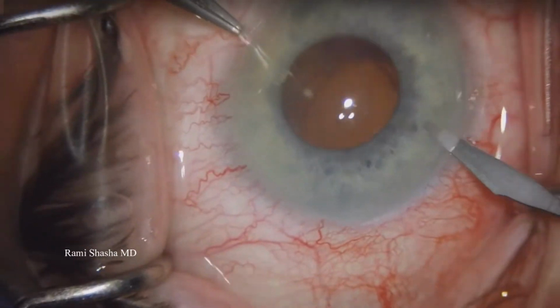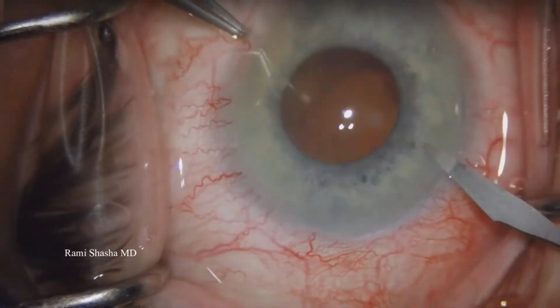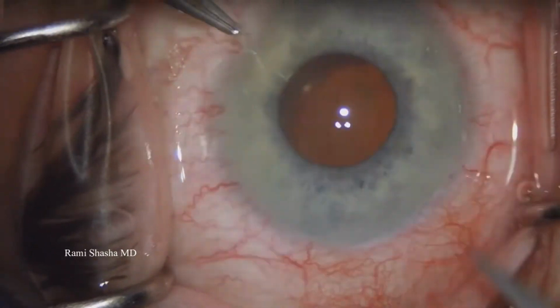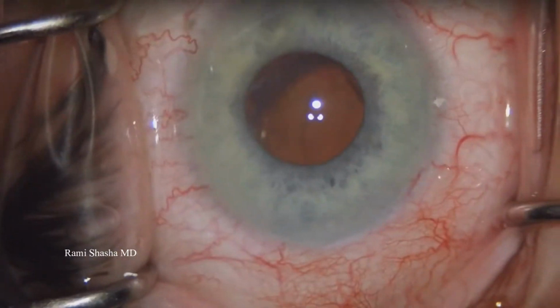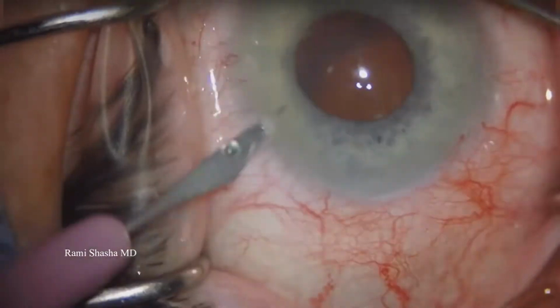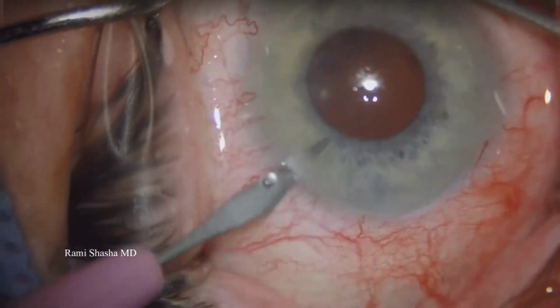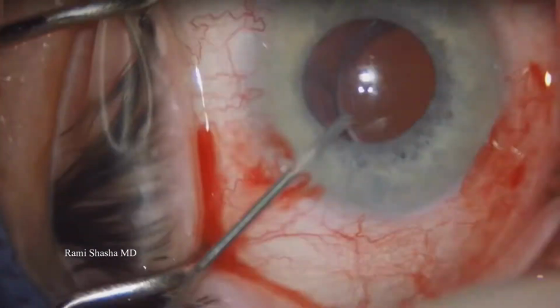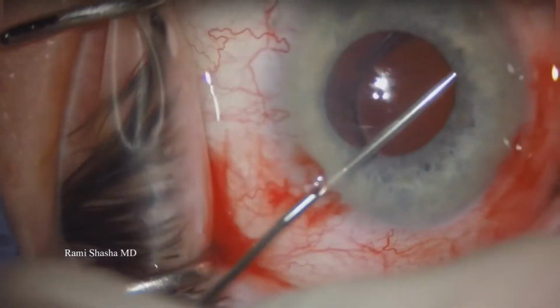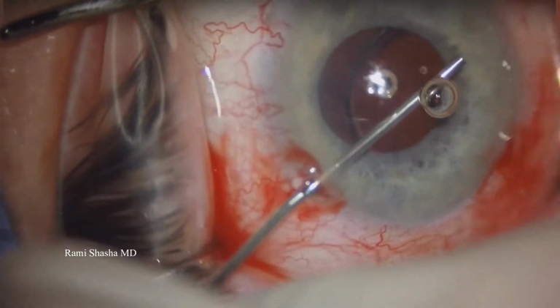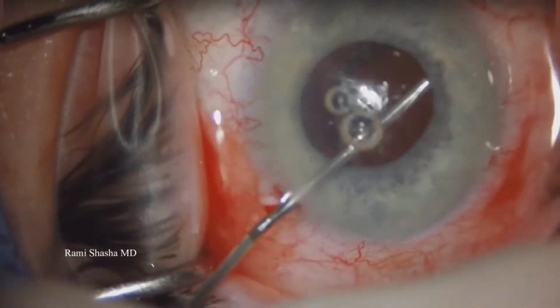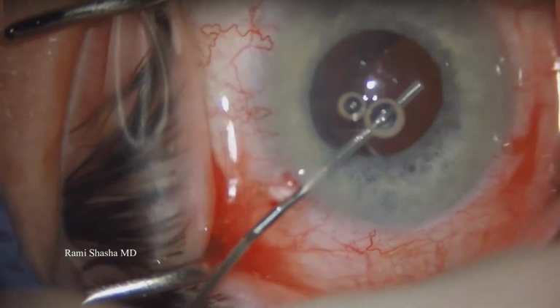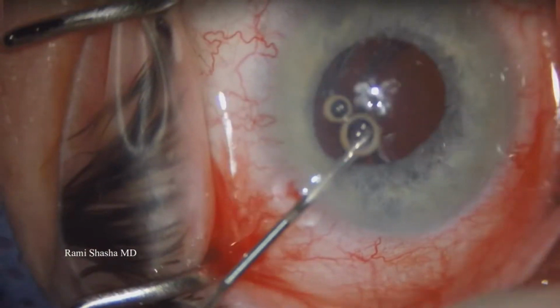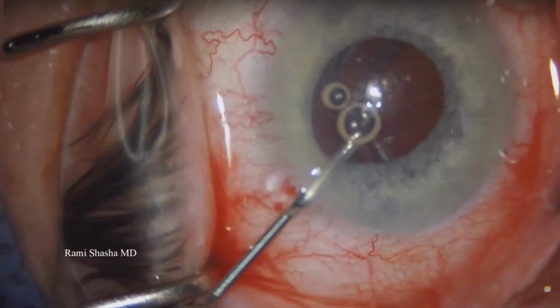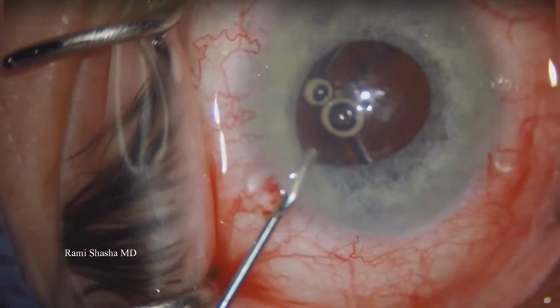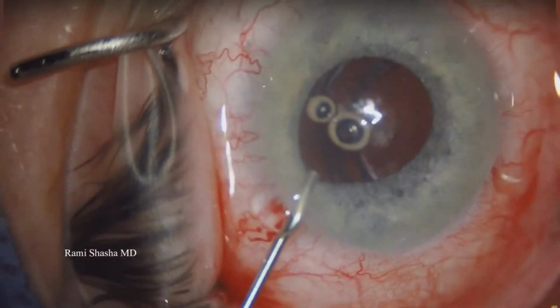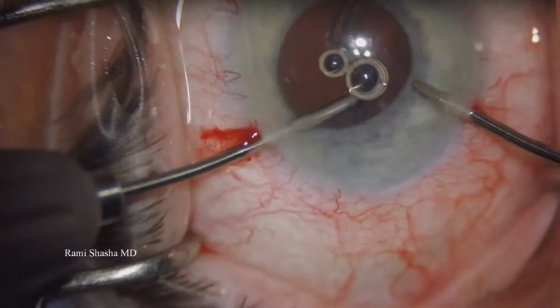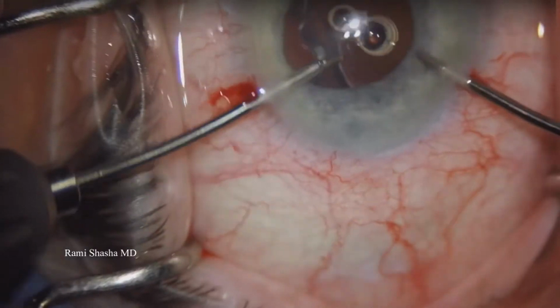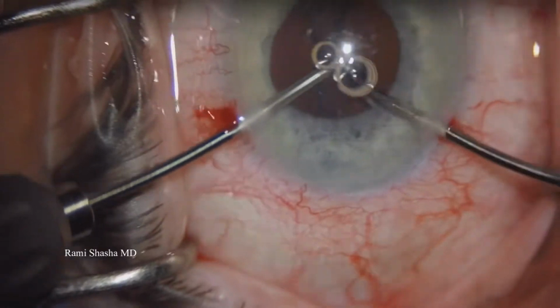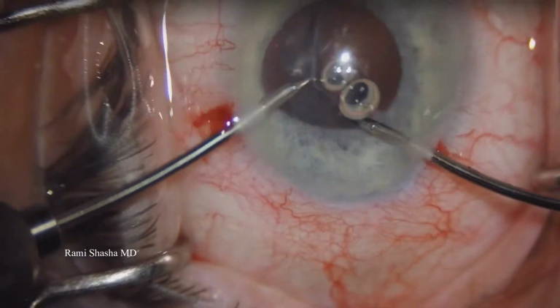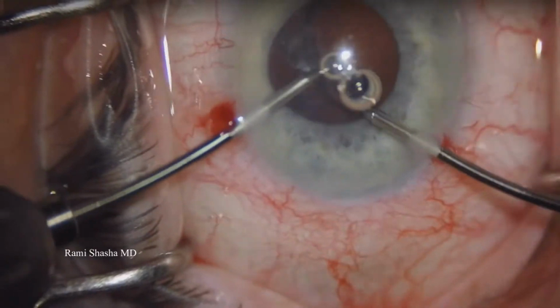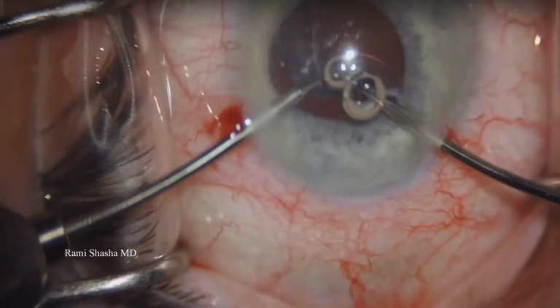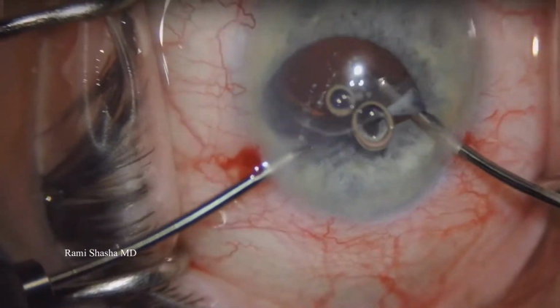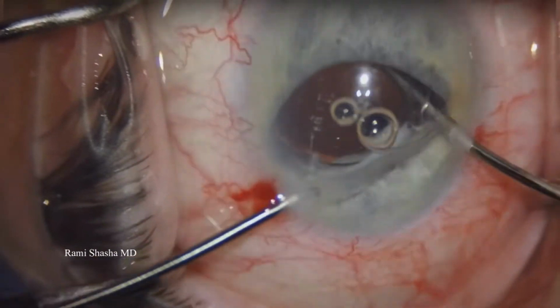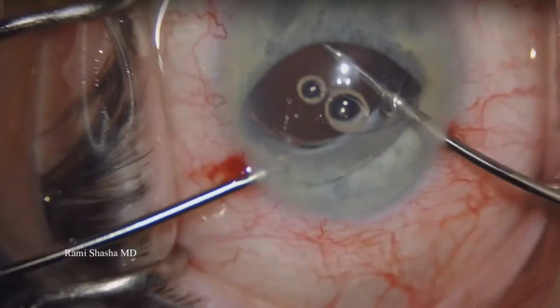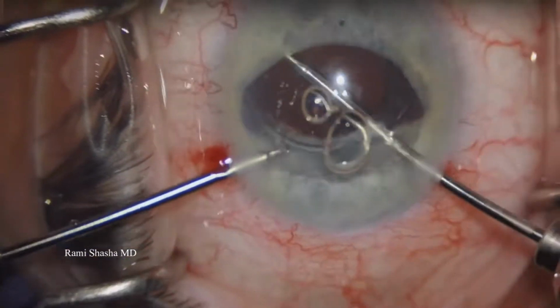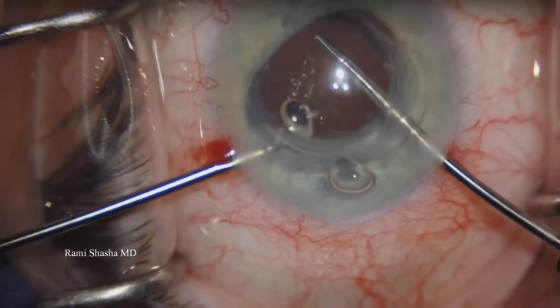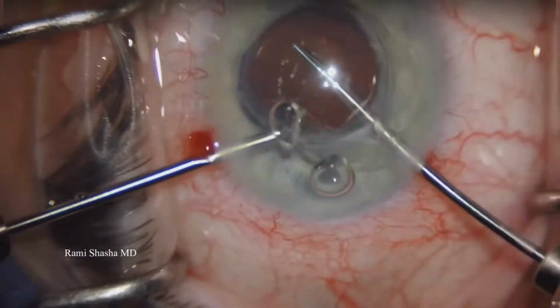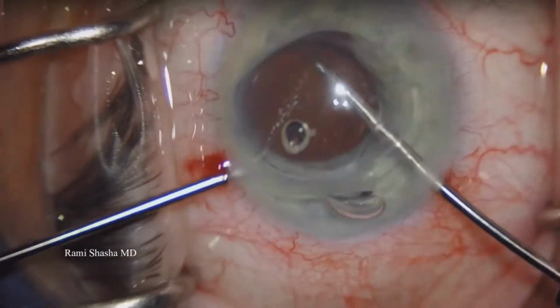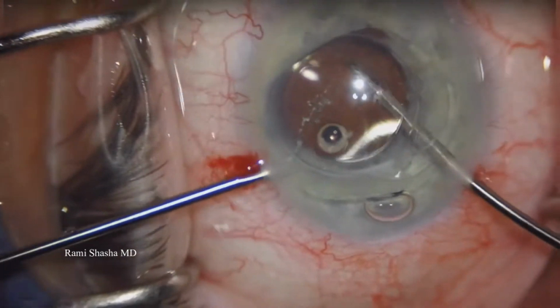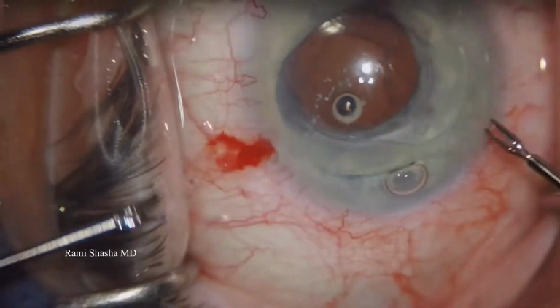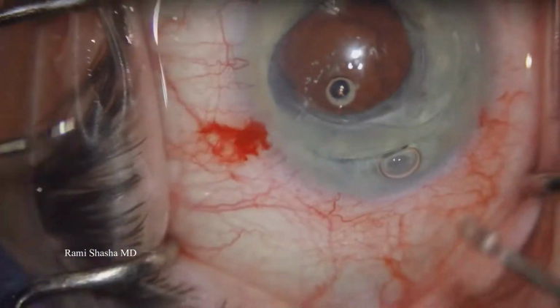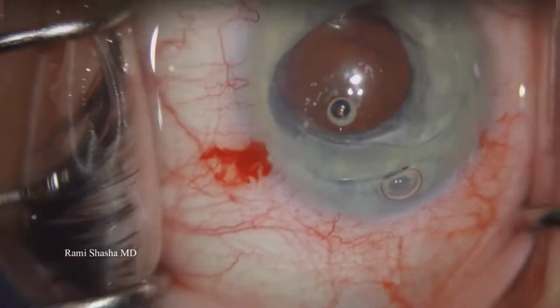This patient has a dislocated lens four years after surgery. I start off with two paracentesis incisions, followed by a dispersive viscoelastic.